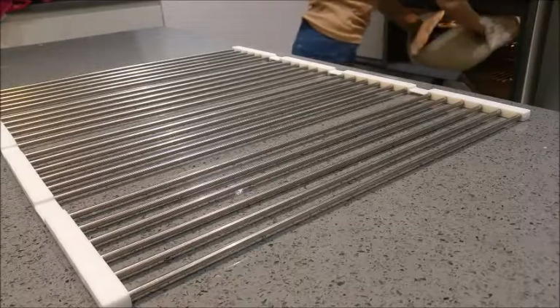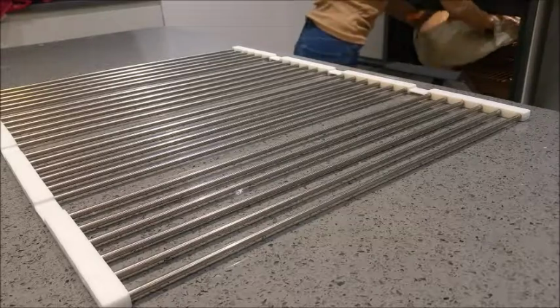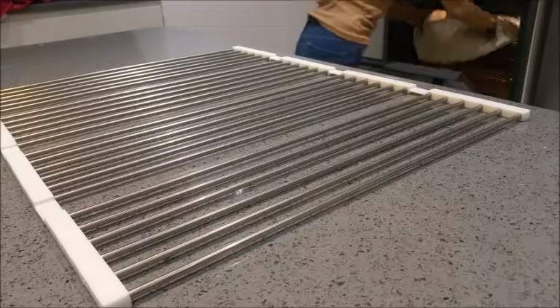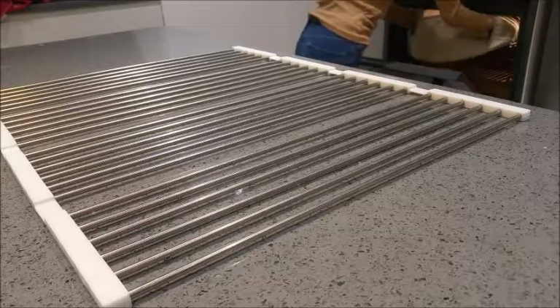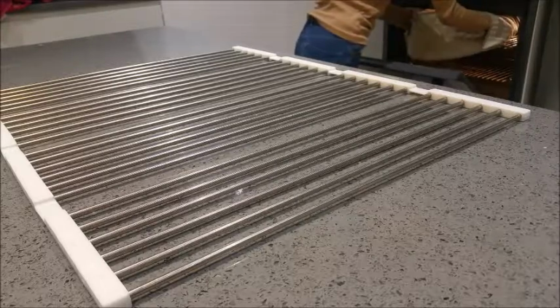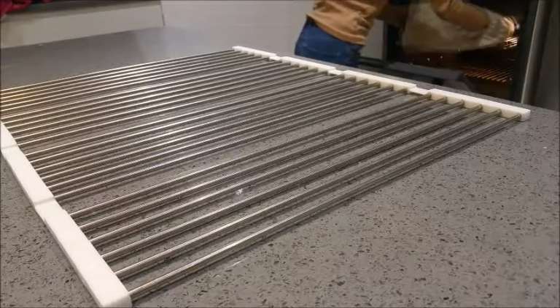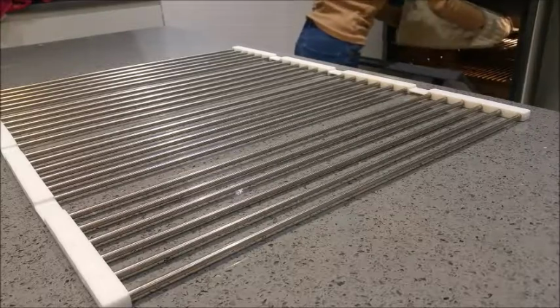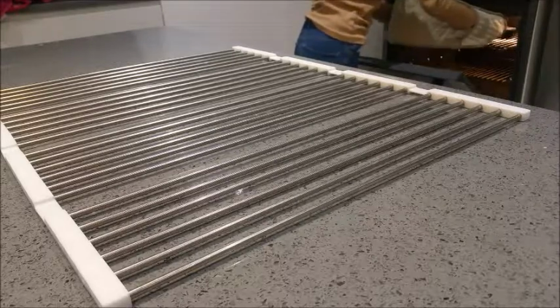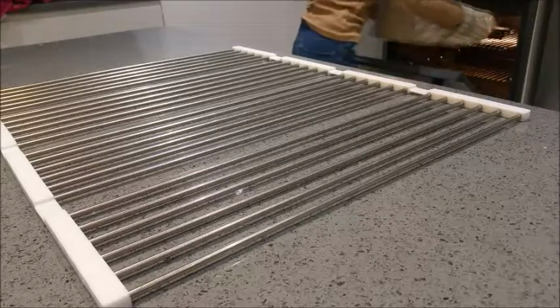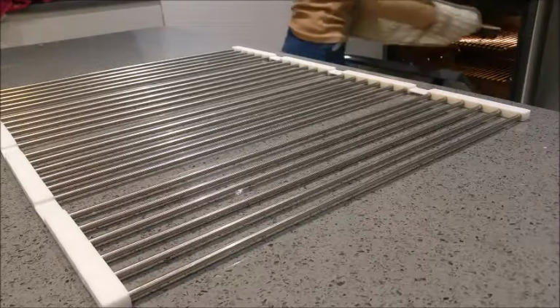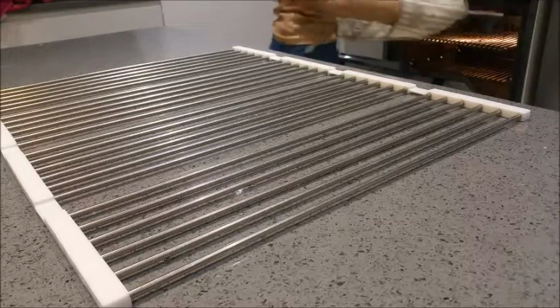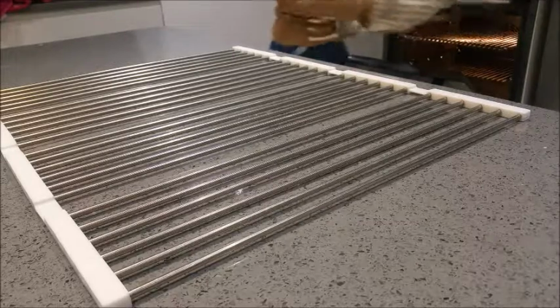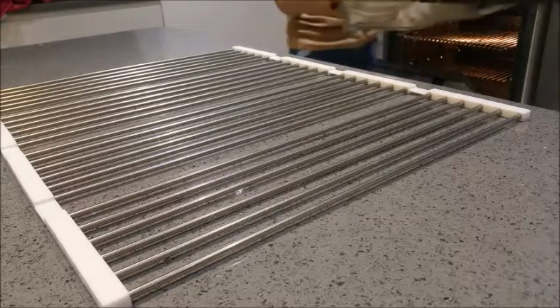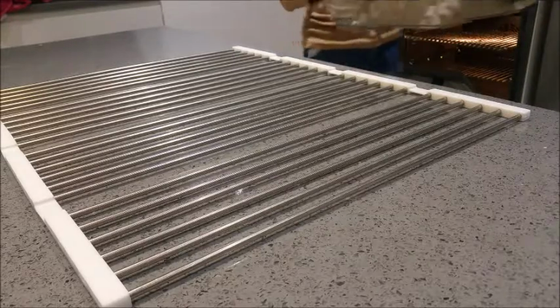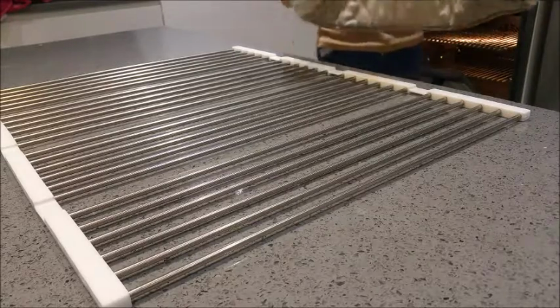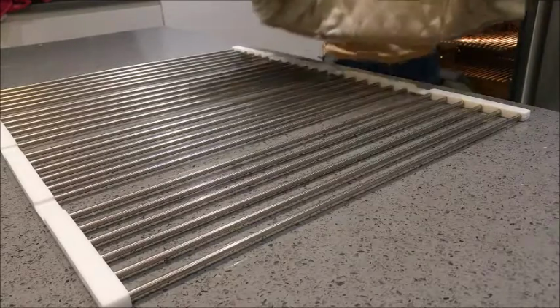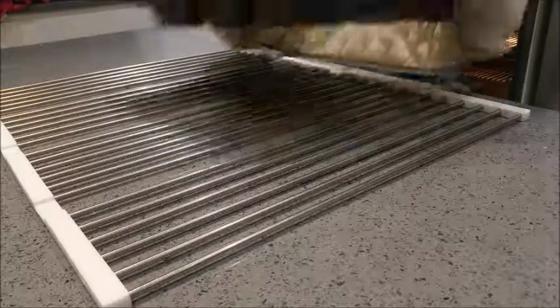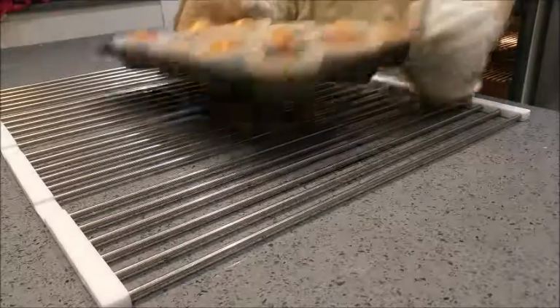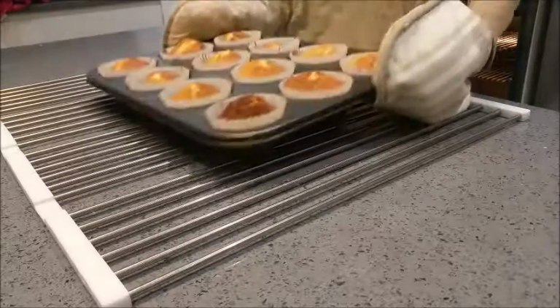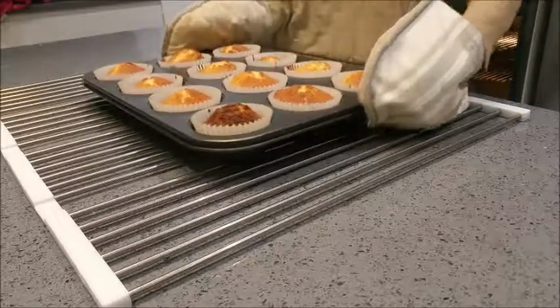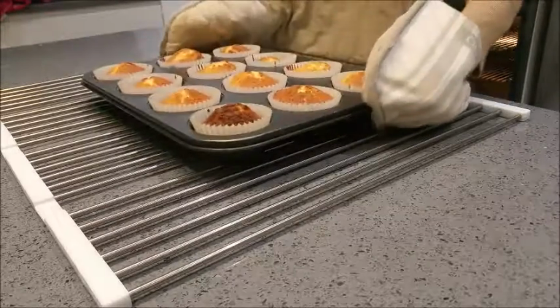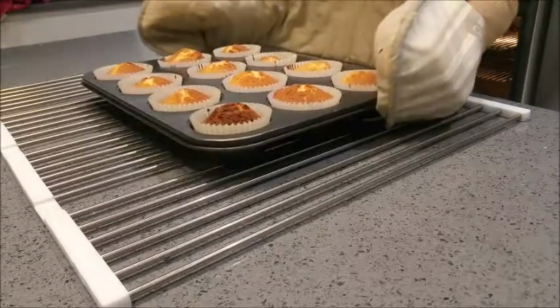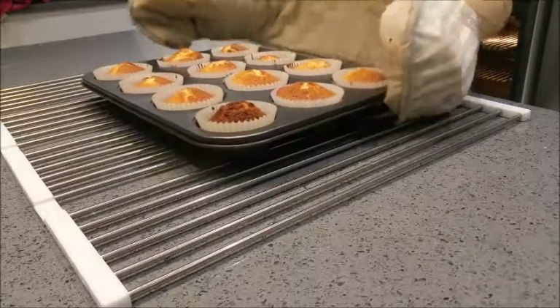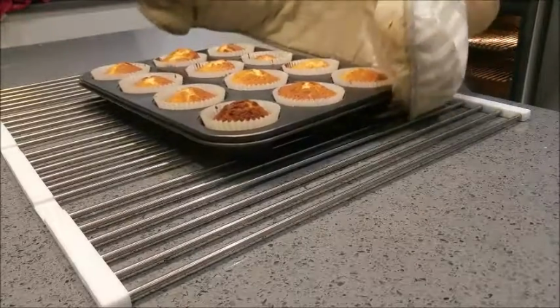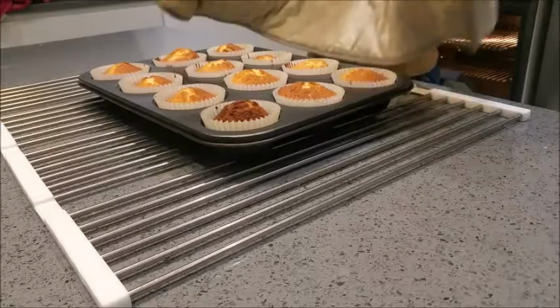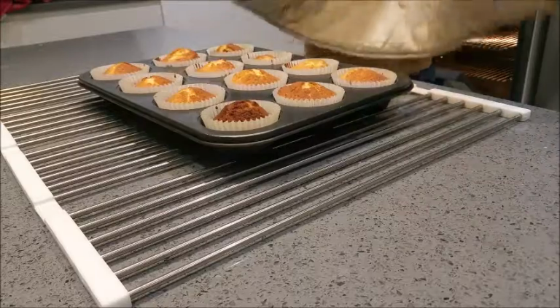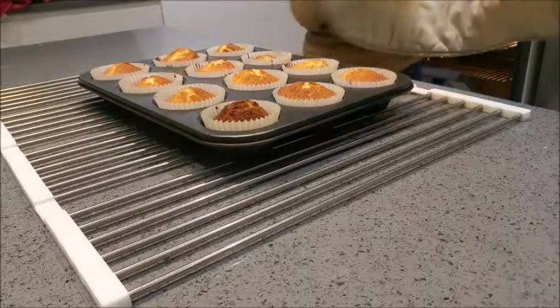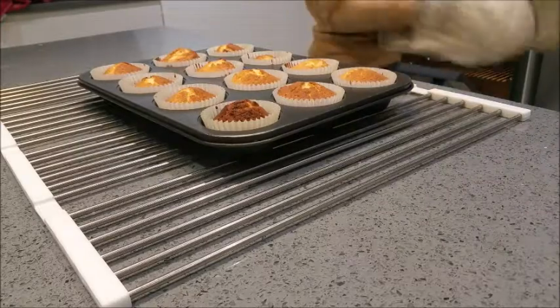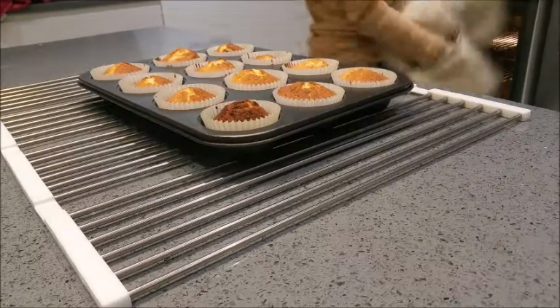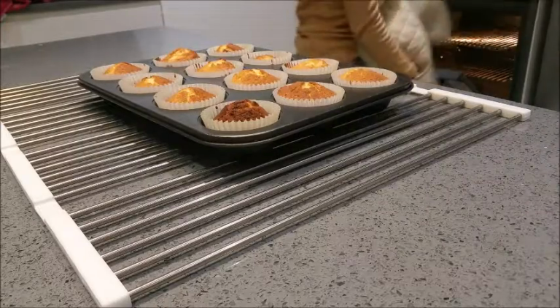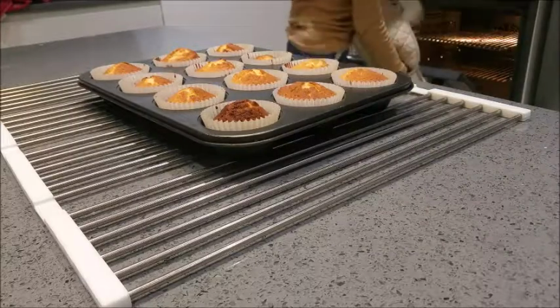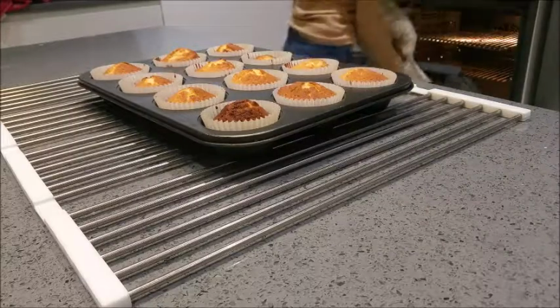I do have a hot spot in my oven, so that's why one of my cupcakes is burnt and another one is untouched, but that doesn't really matter.